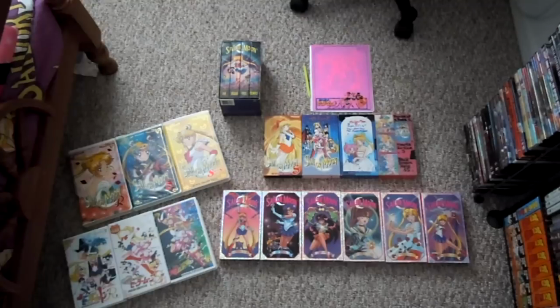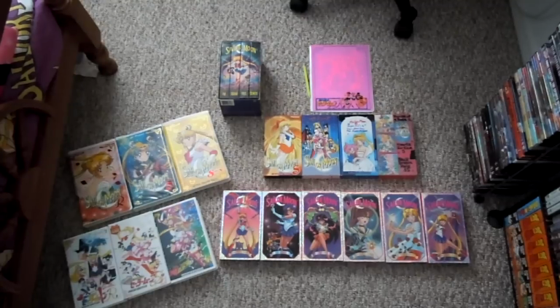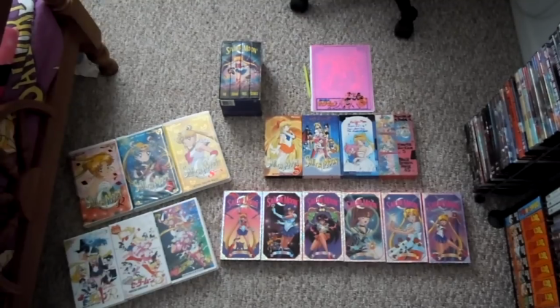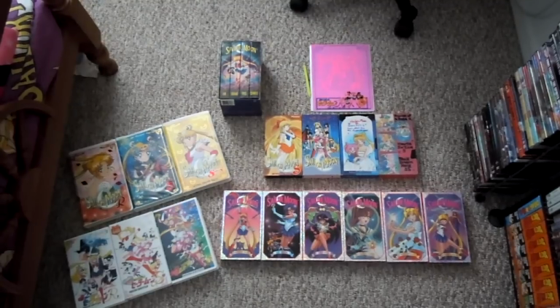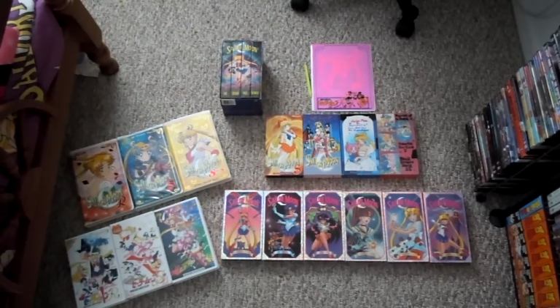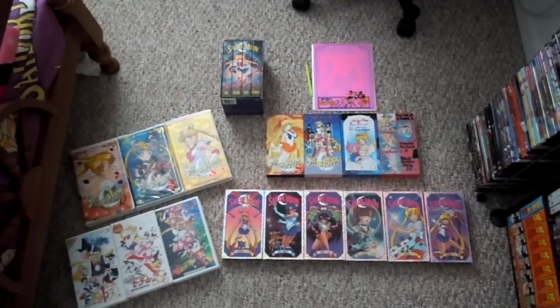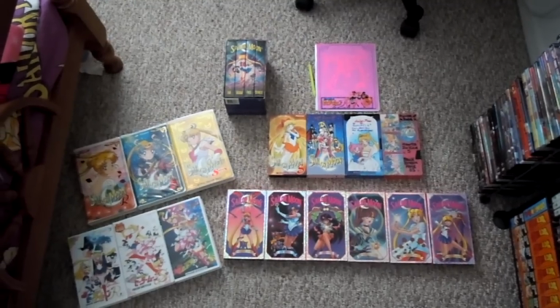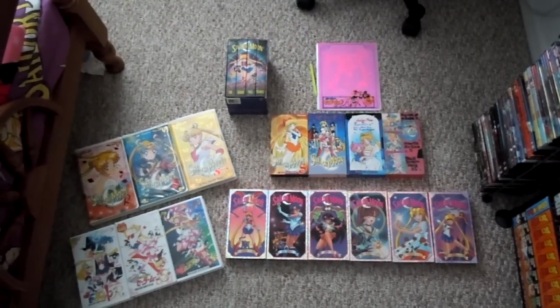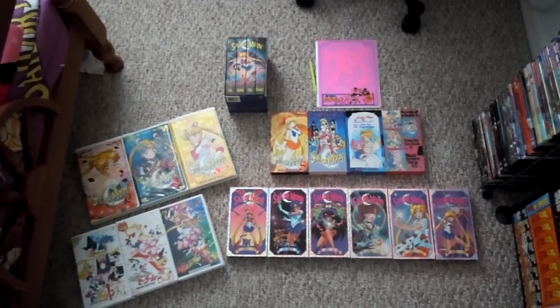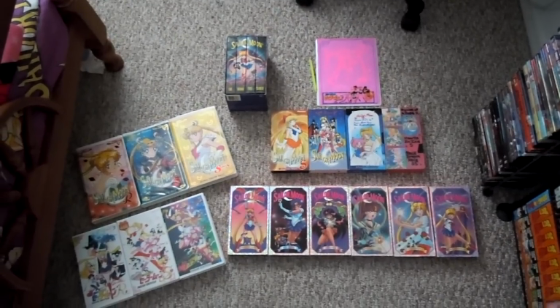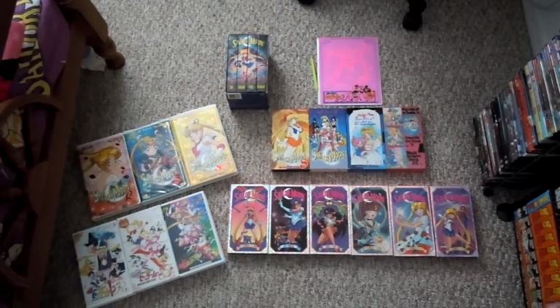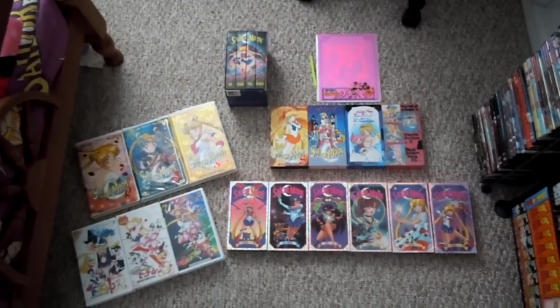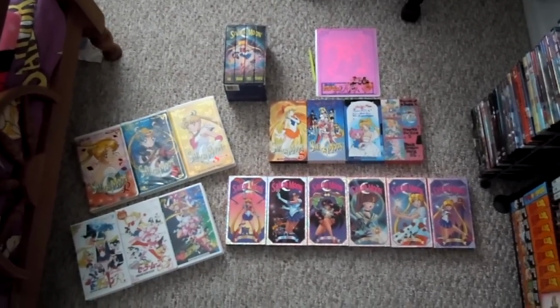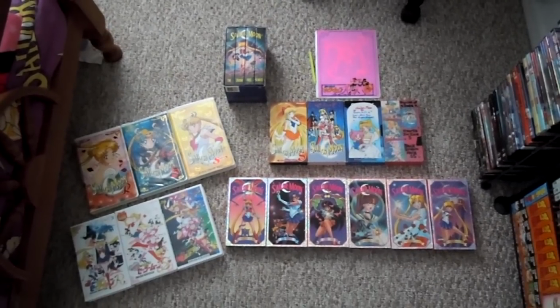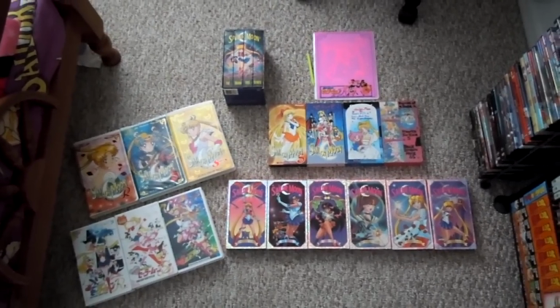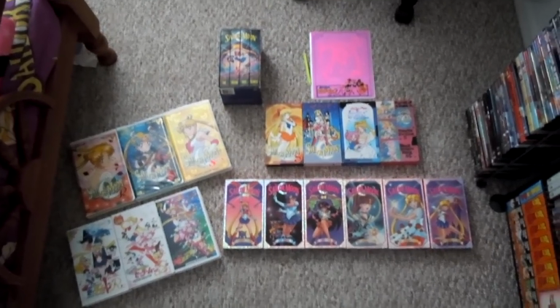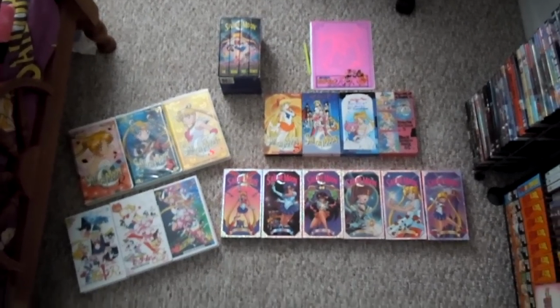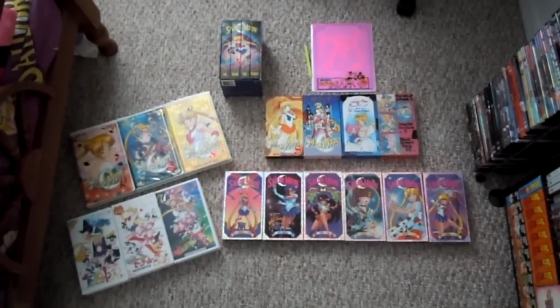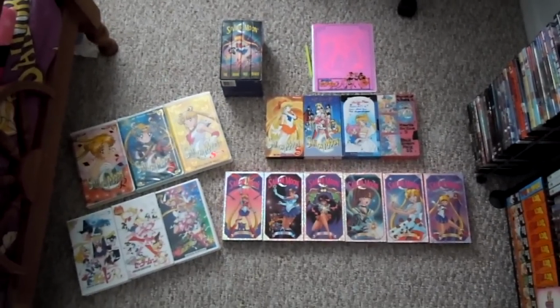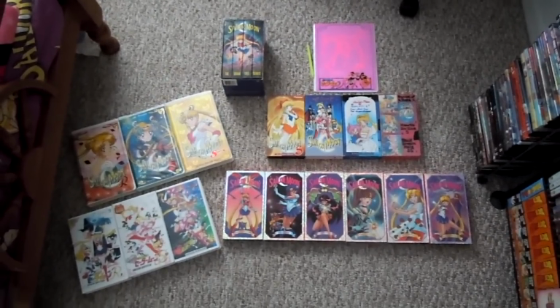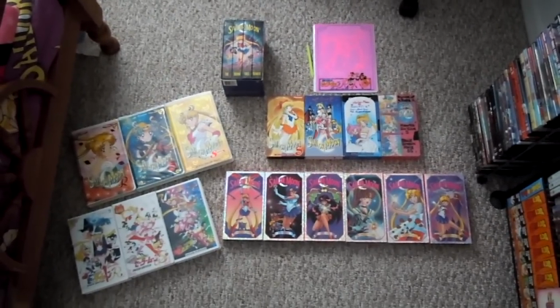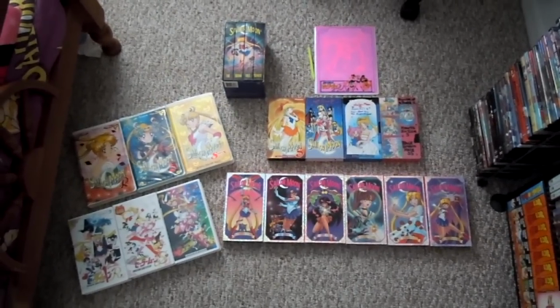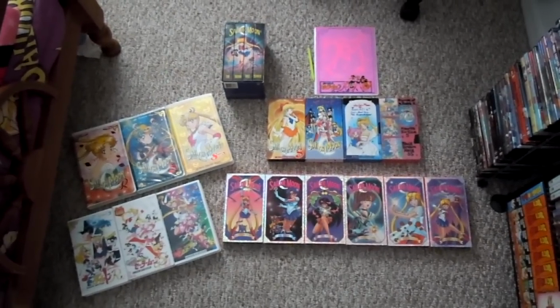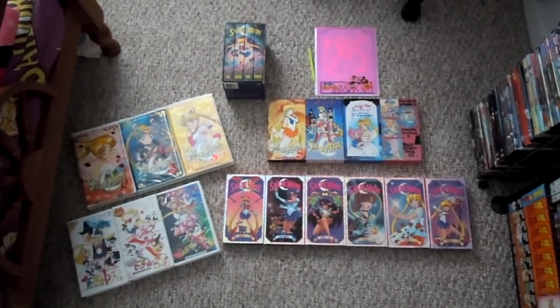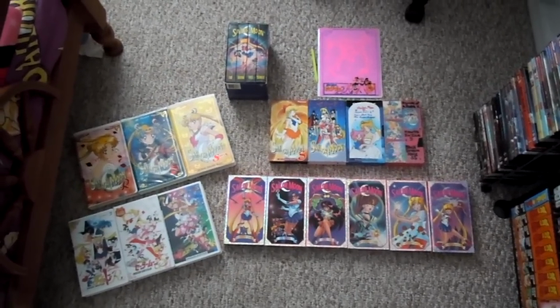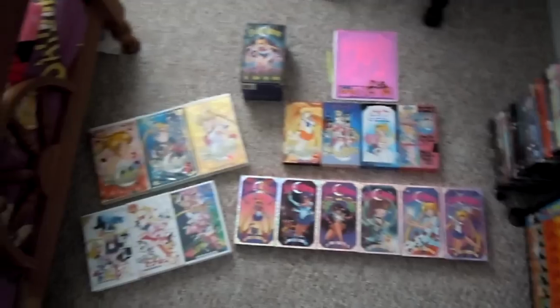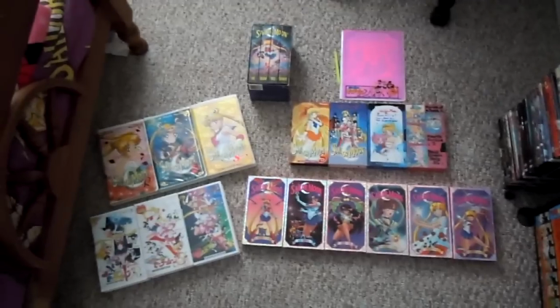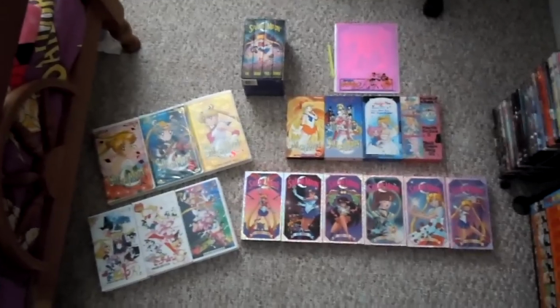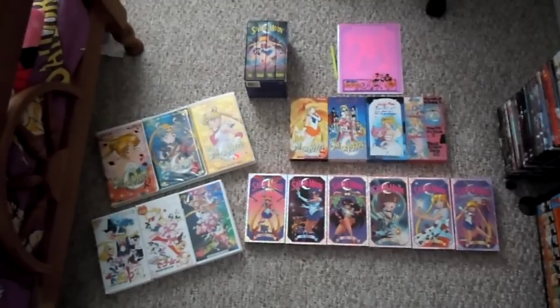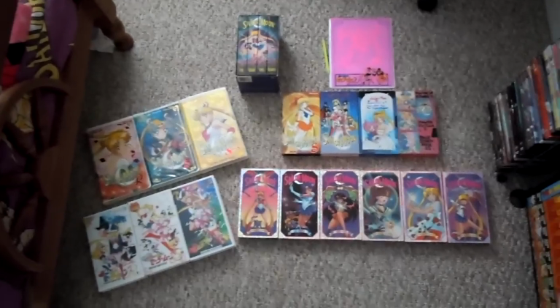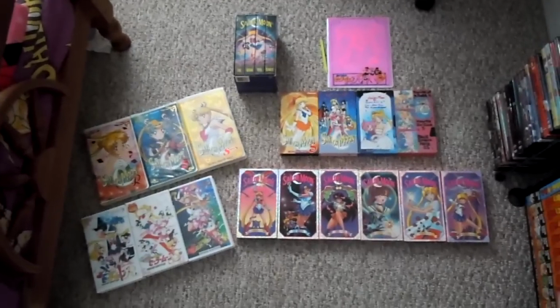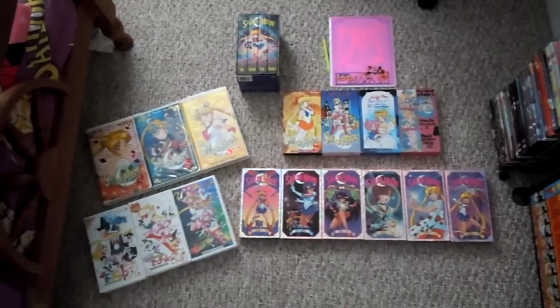This is going to be a video about my Sailor Moon VHS collection.